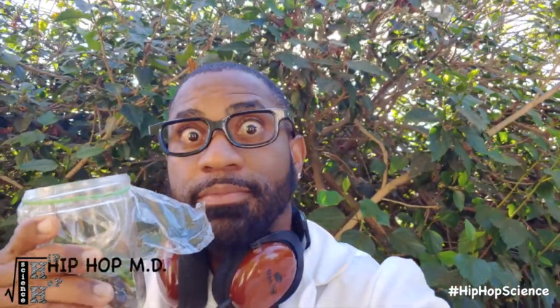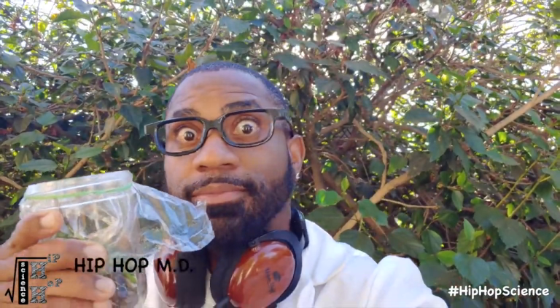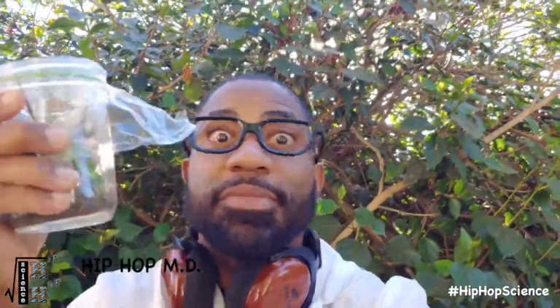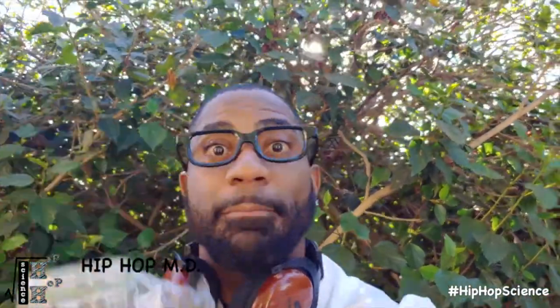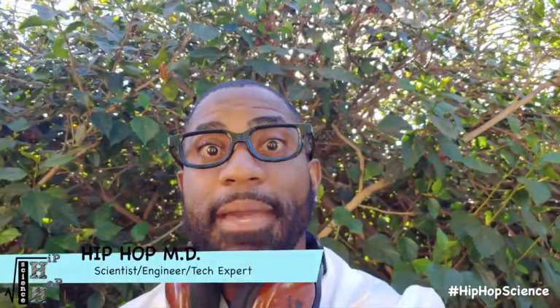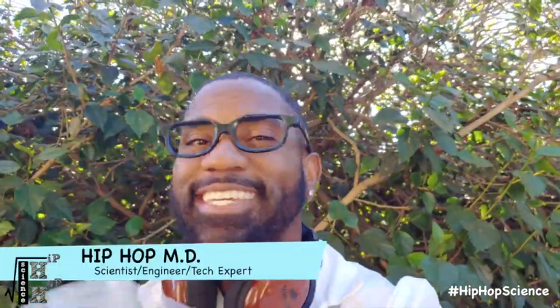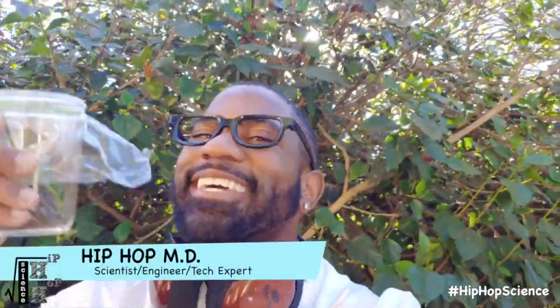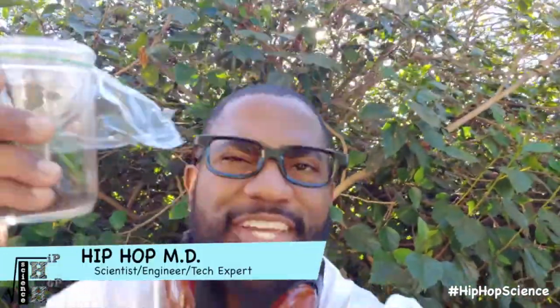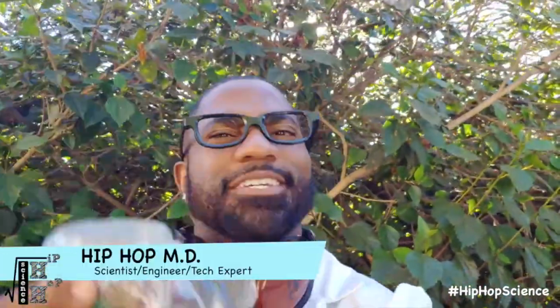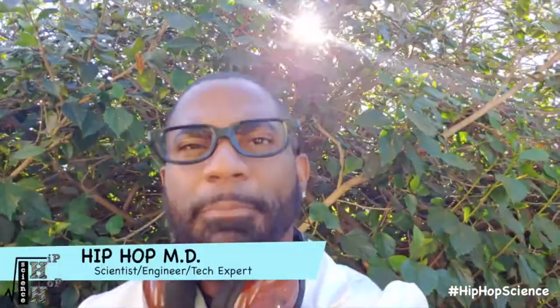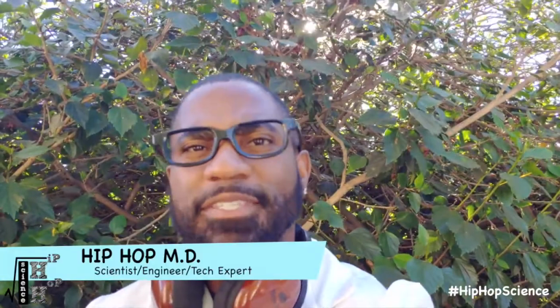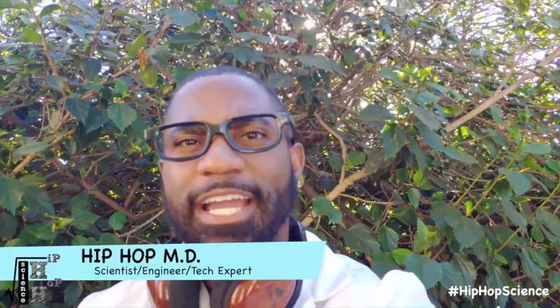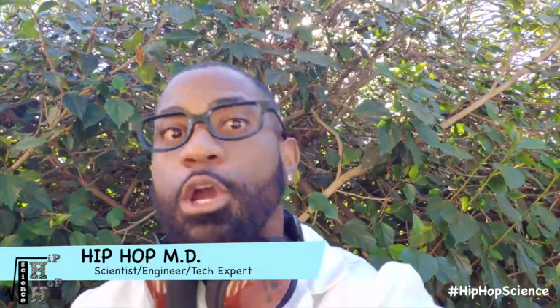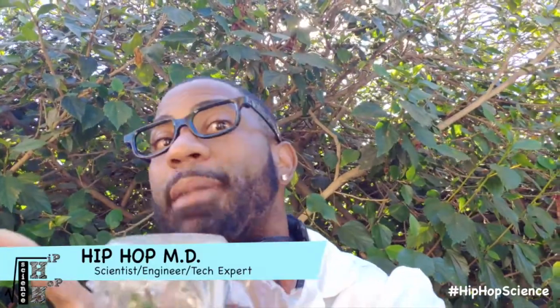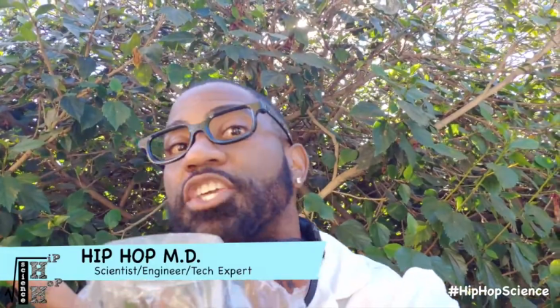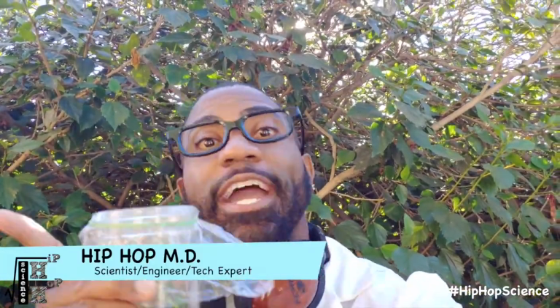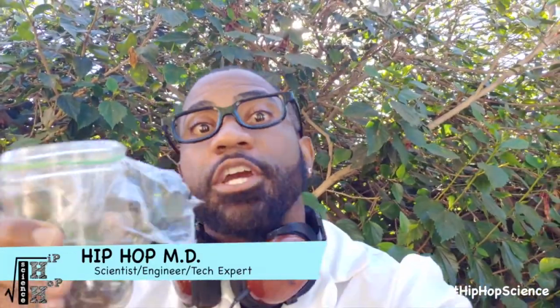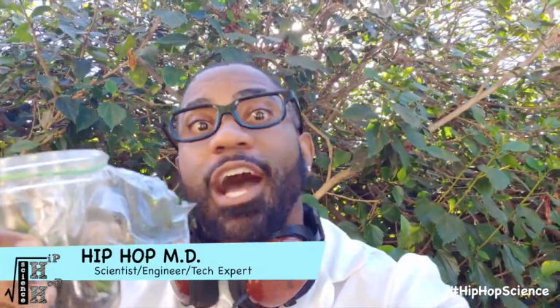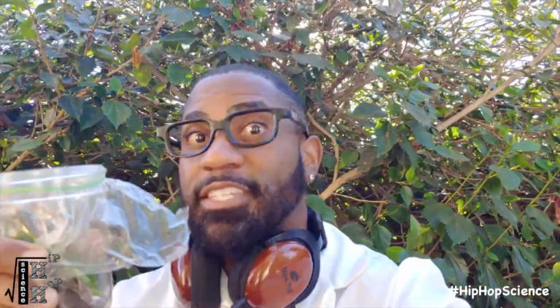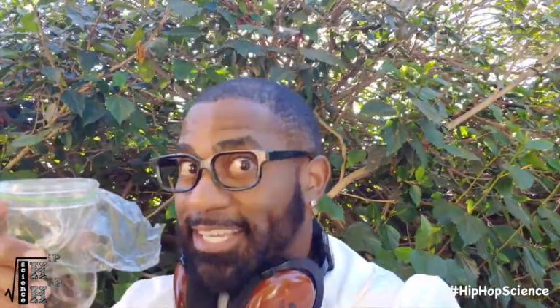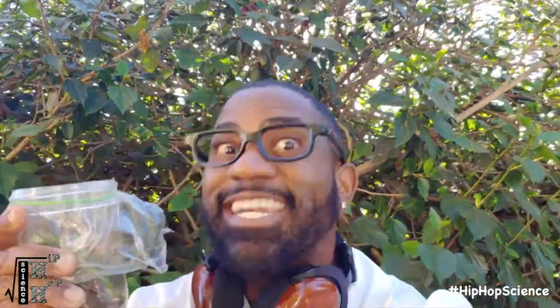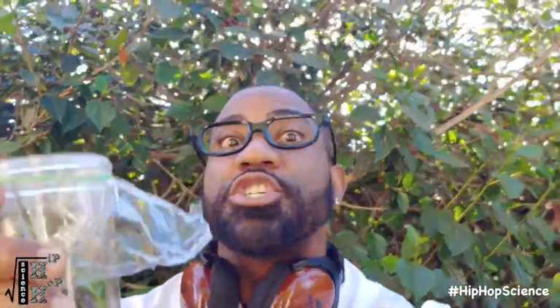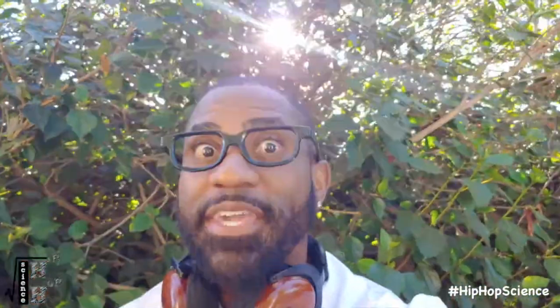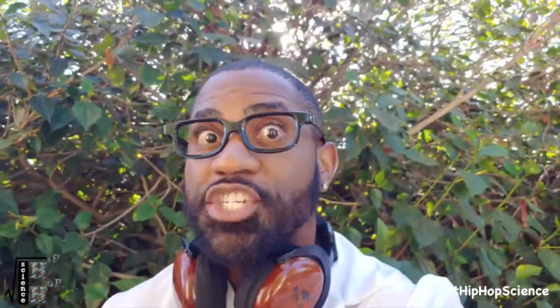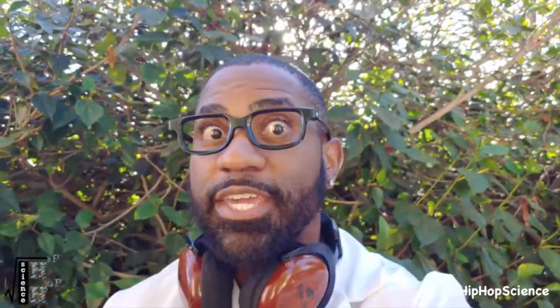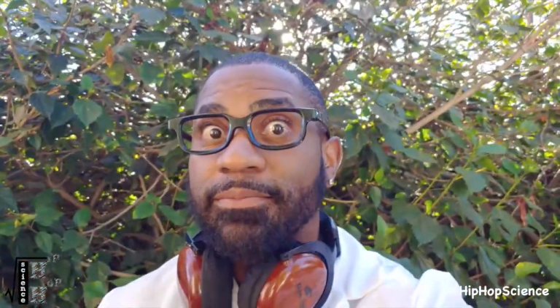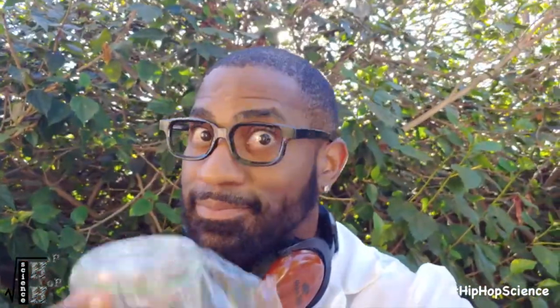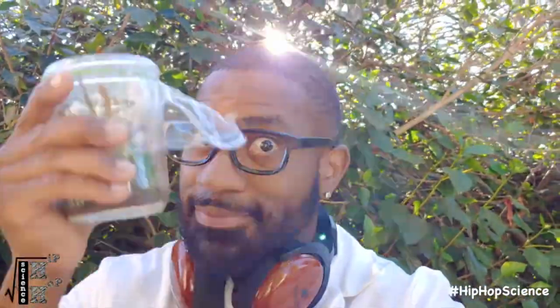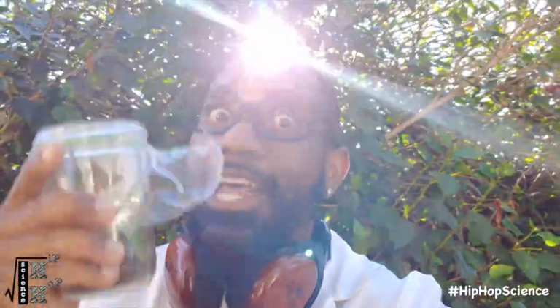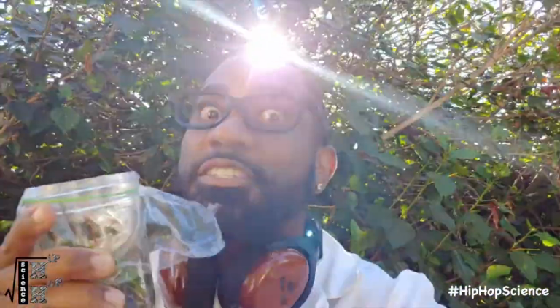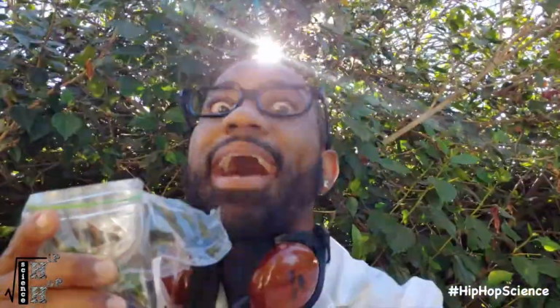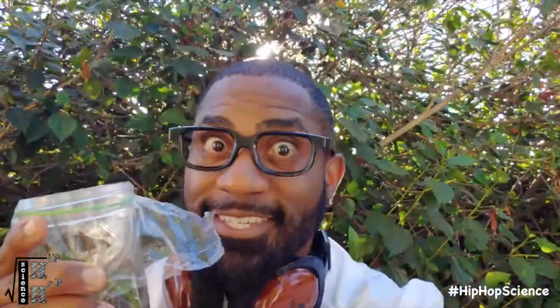I'm the Hip Hop MD. This is Hip Hop Science, reminding you that curiosity is nature's PhD. Never stop asking.